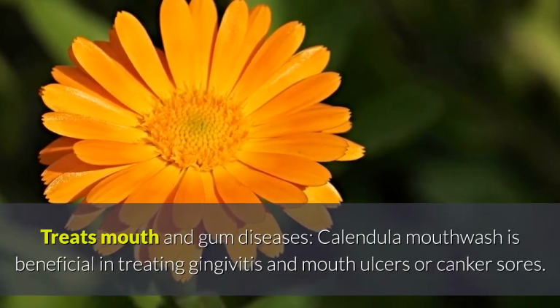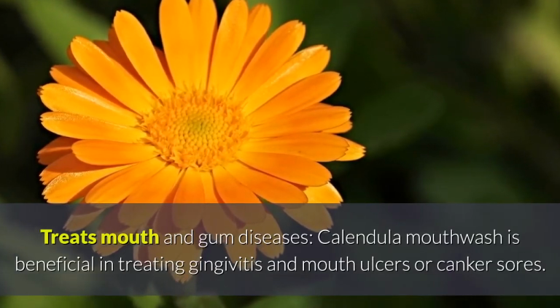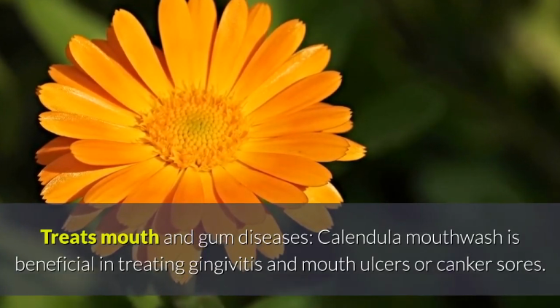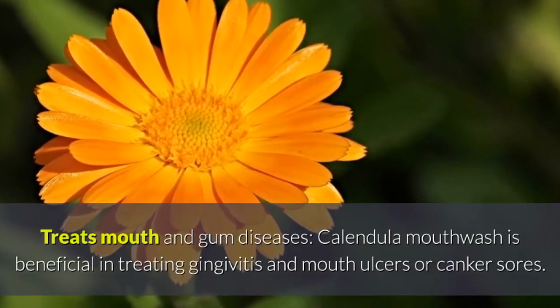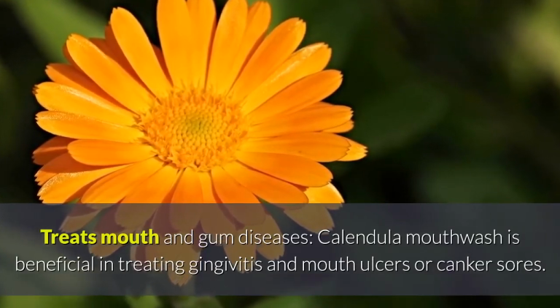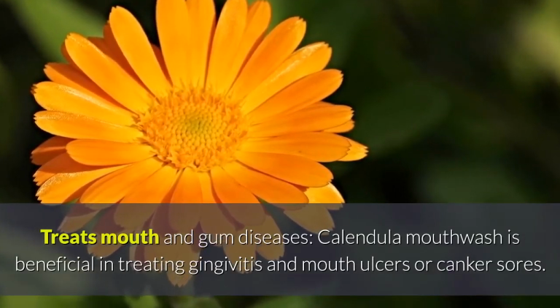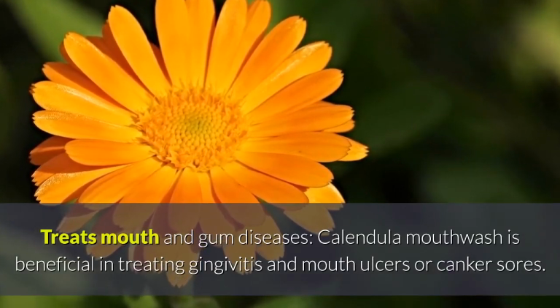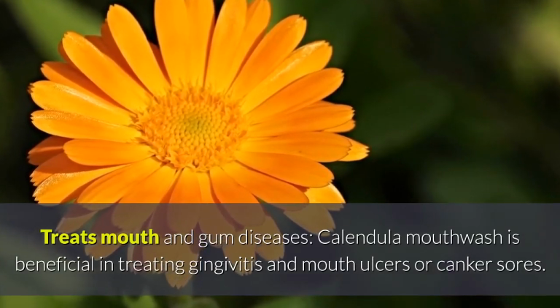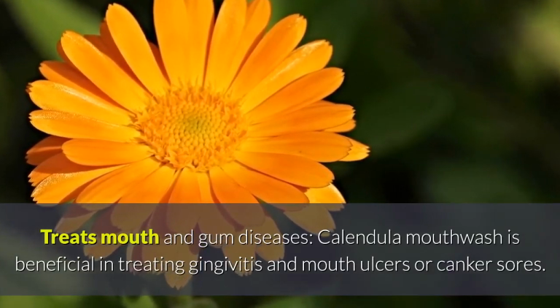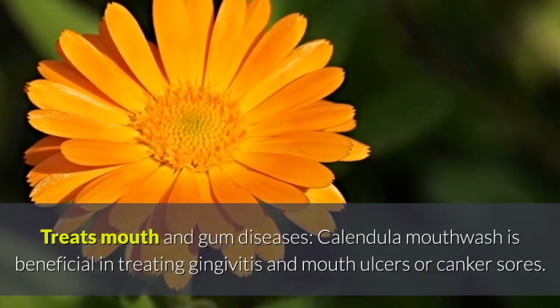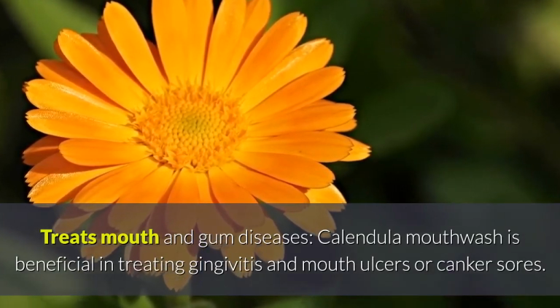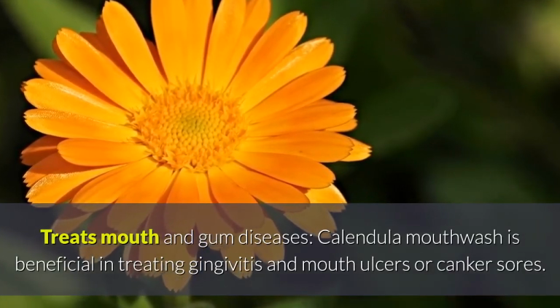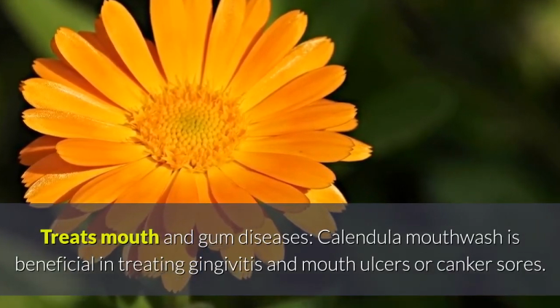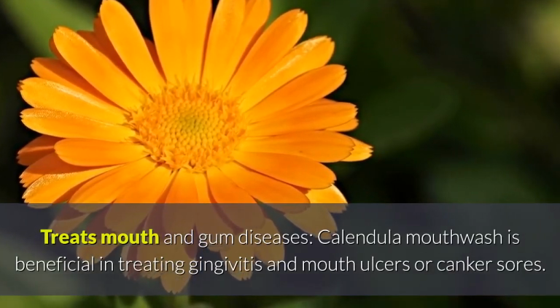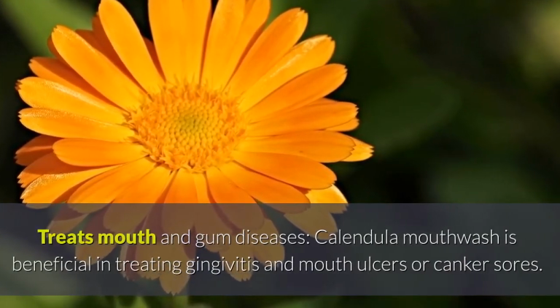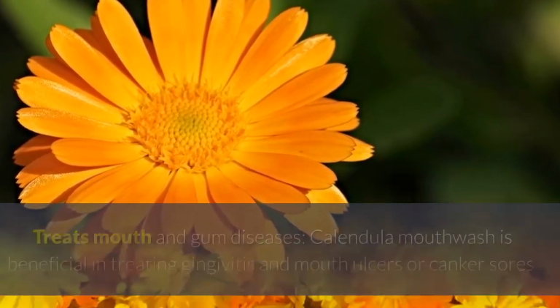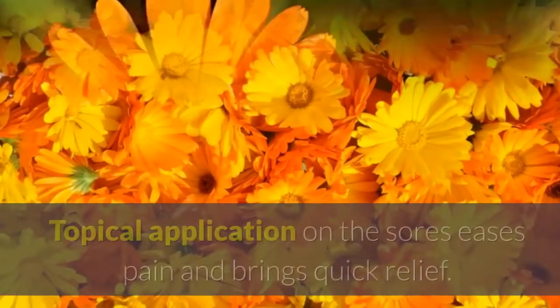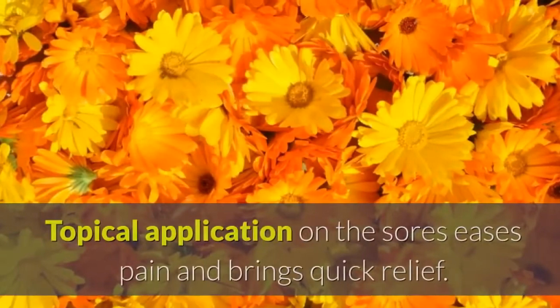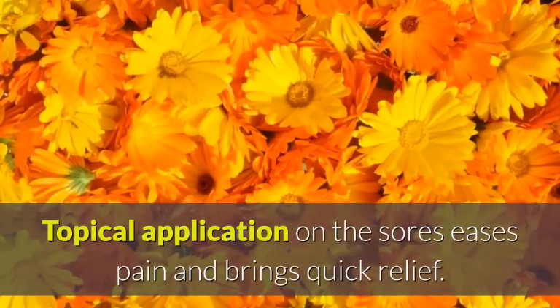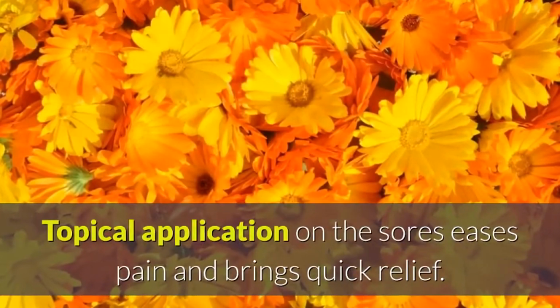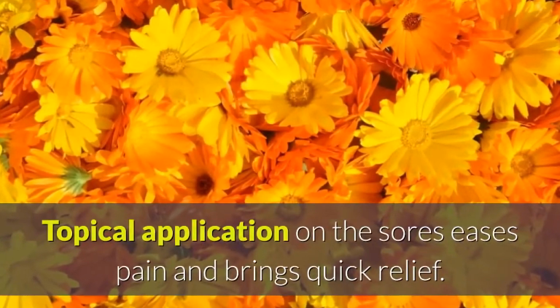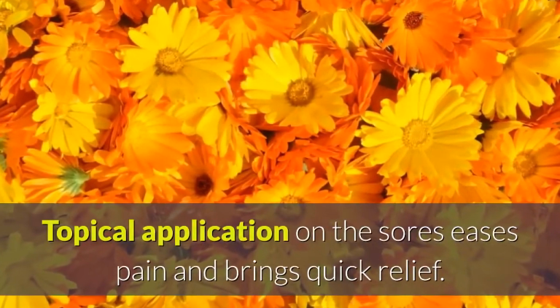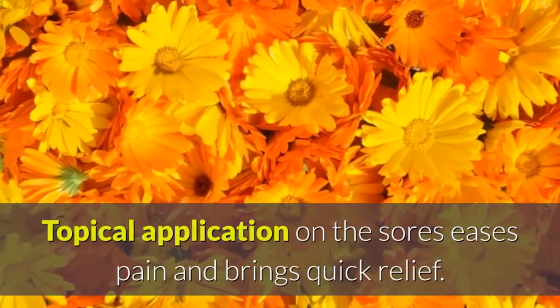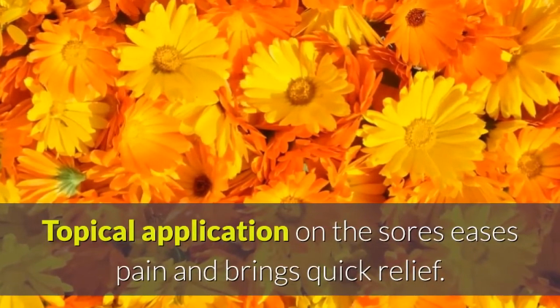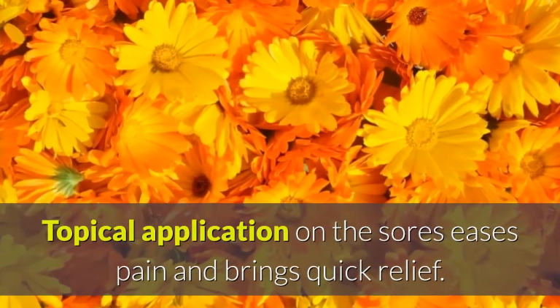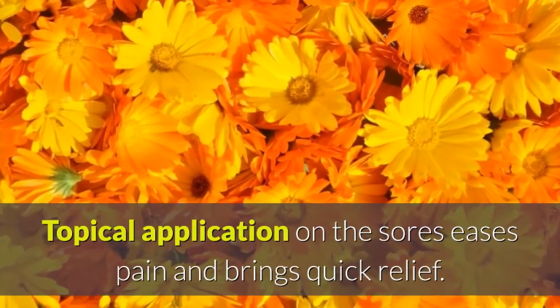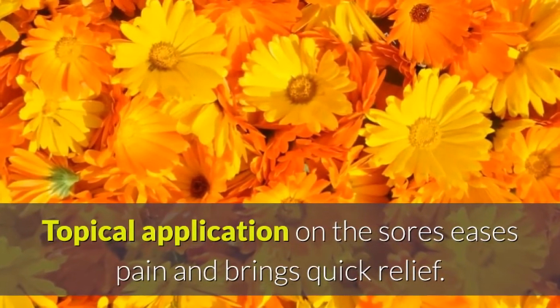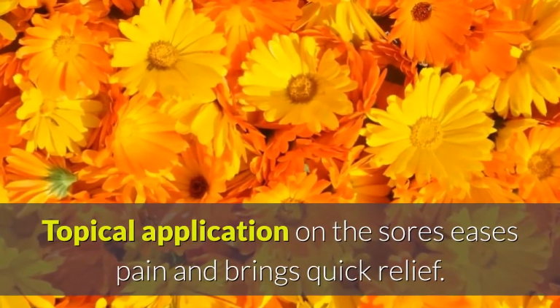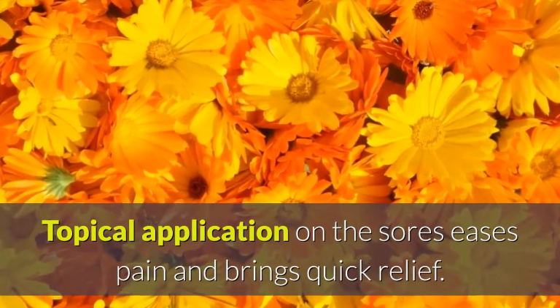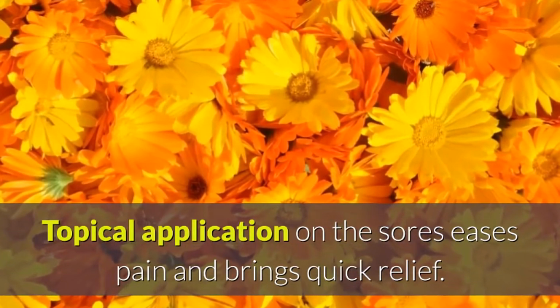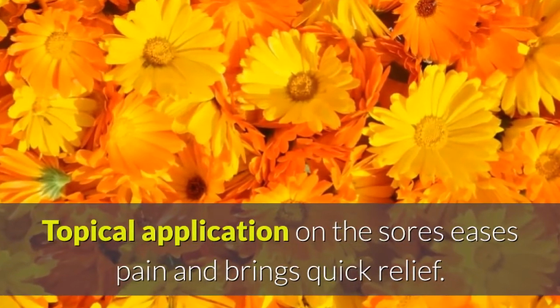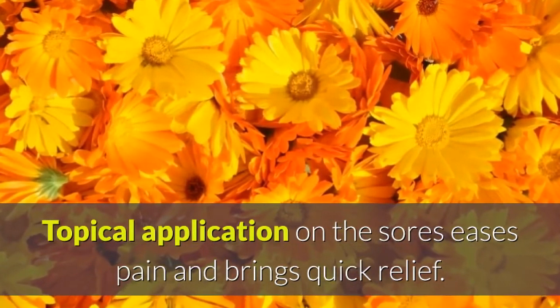Treats mouth and gum diseases: calendula mouthwash is beneficial in treating gingivitis and mouth ulcers or canker sores. Topical application on the sores eases pain and brings quick relief.